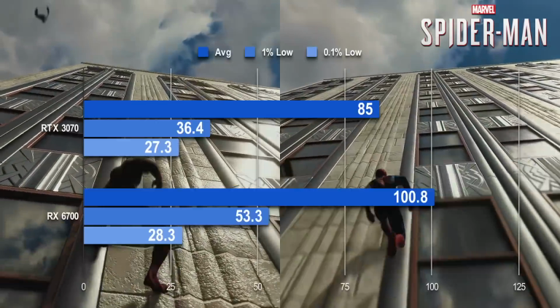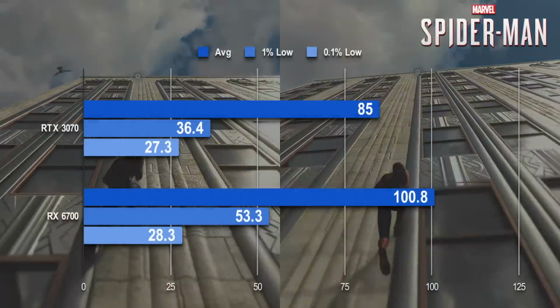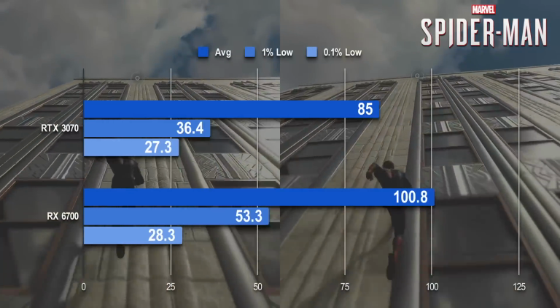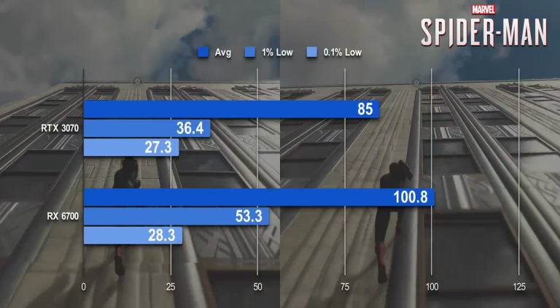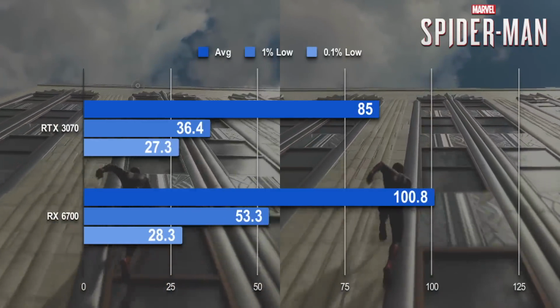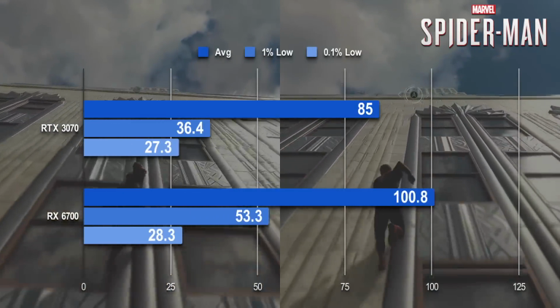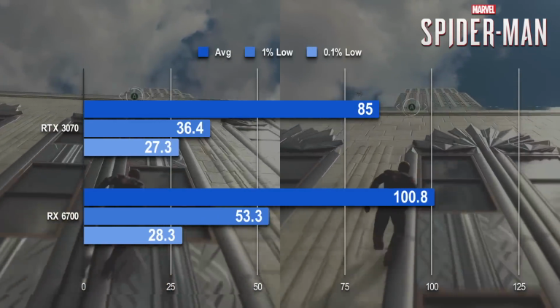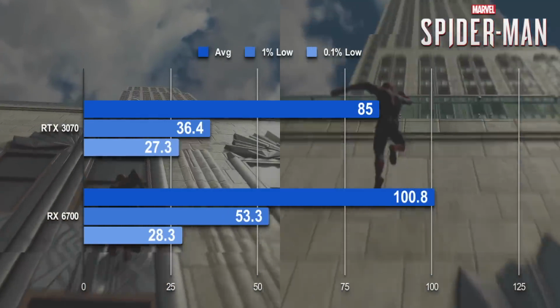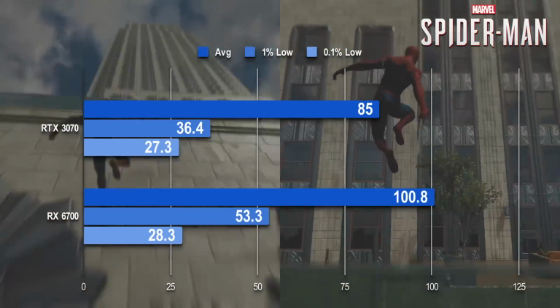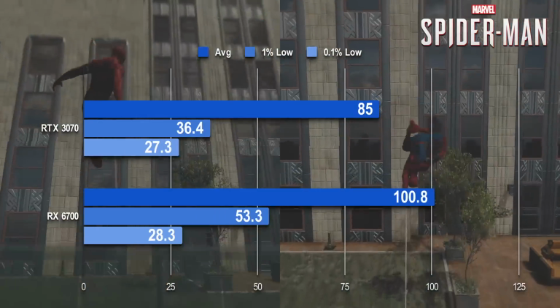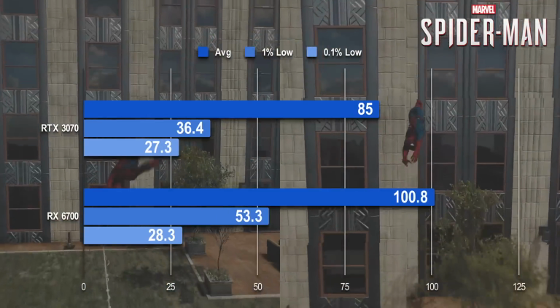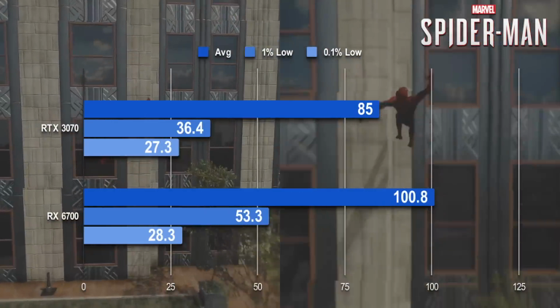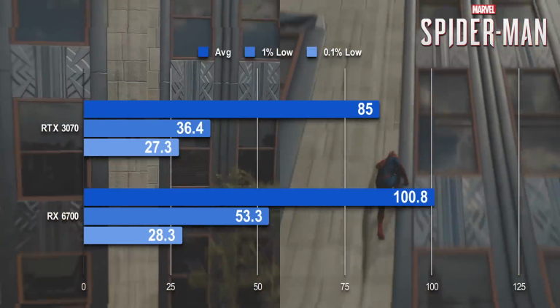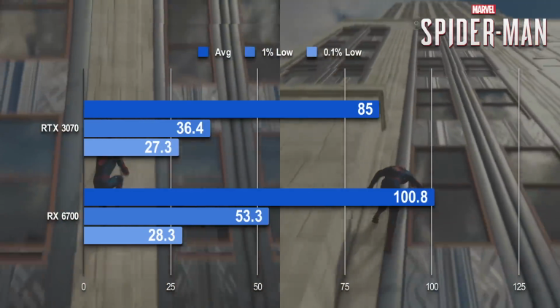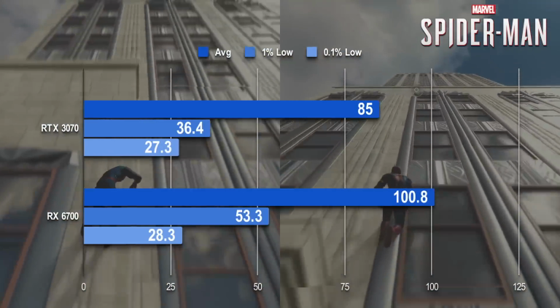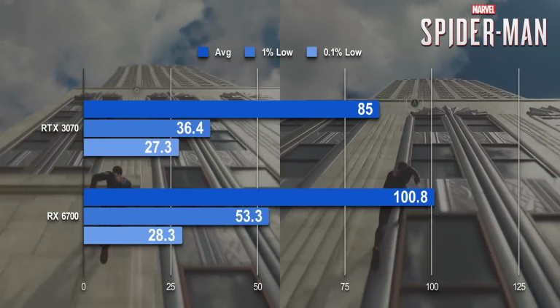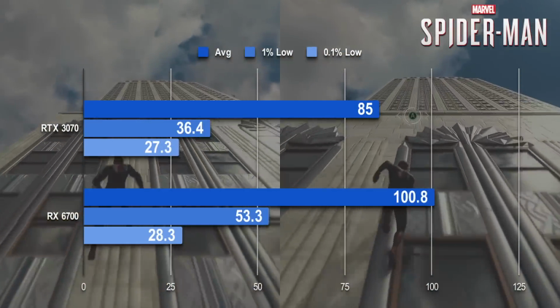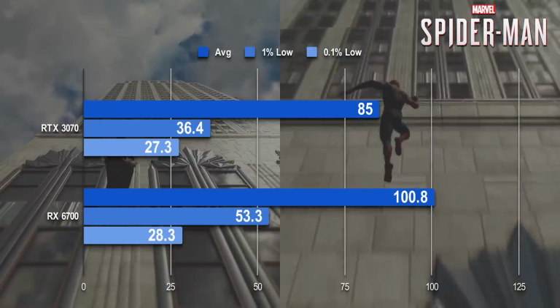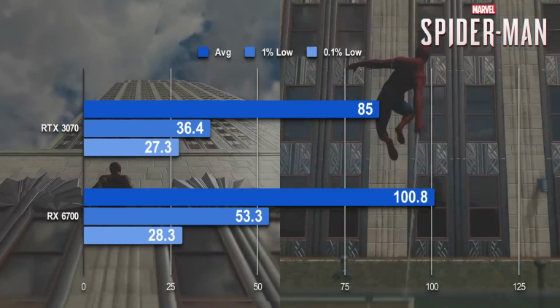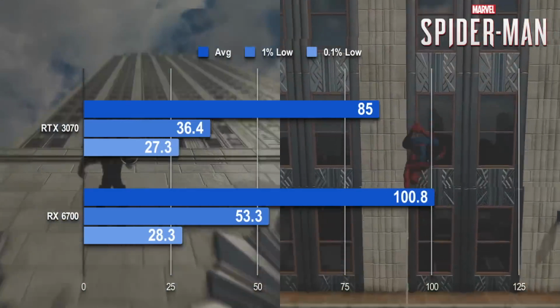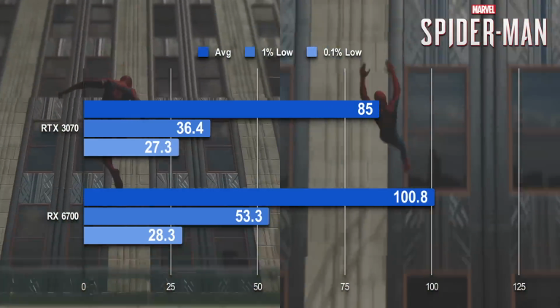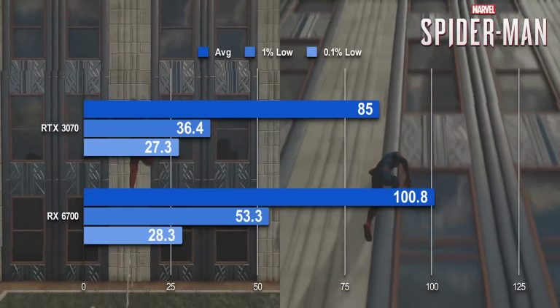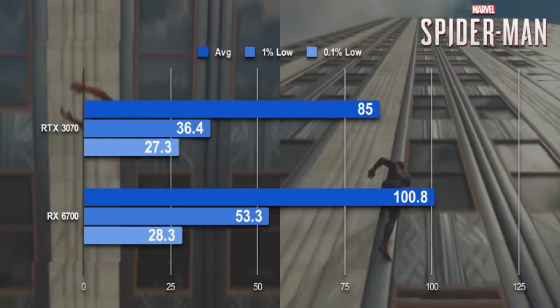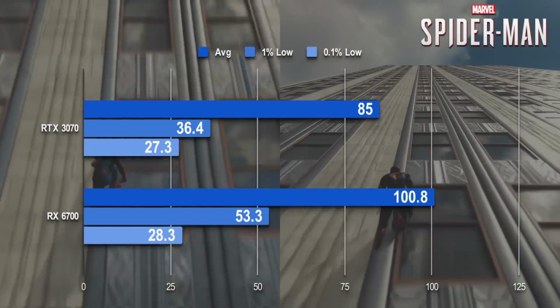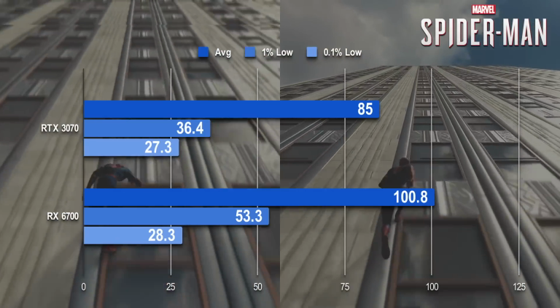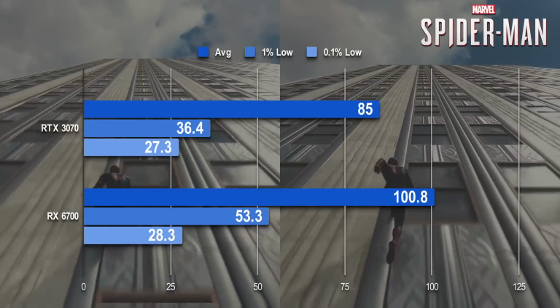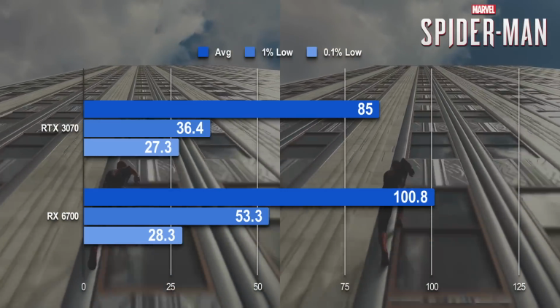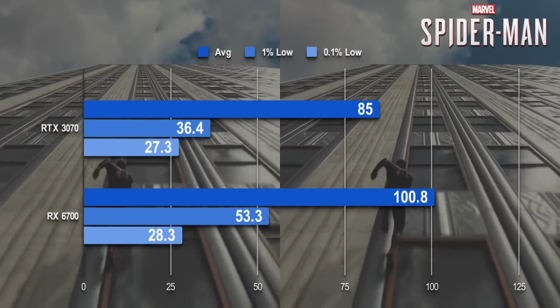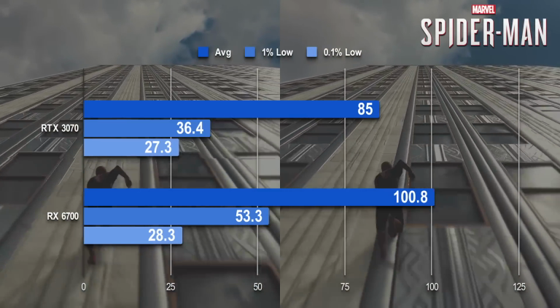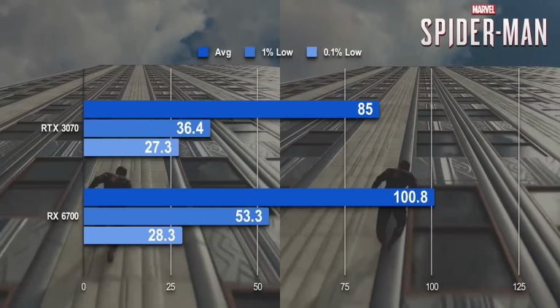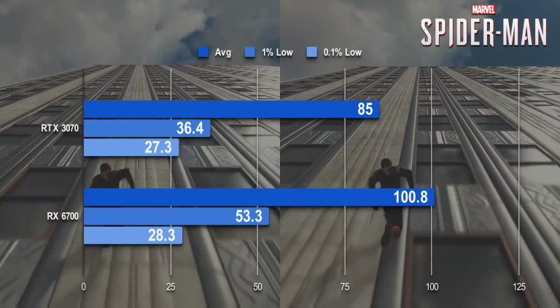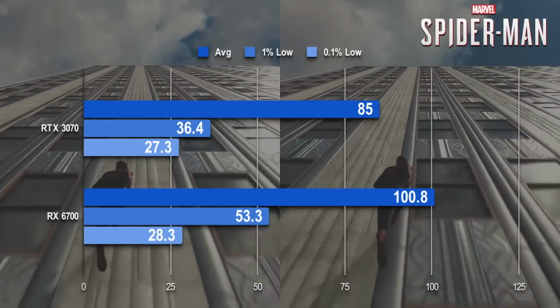Both GPUs are capable of significantly higher framerates at these settings, but there's no getting around the CPU limitation this time.